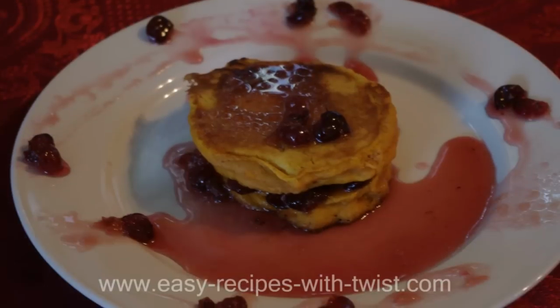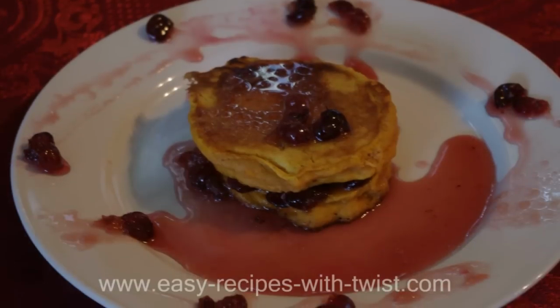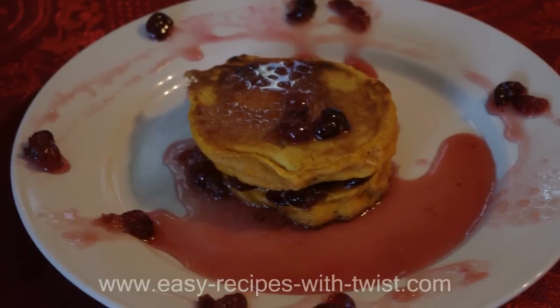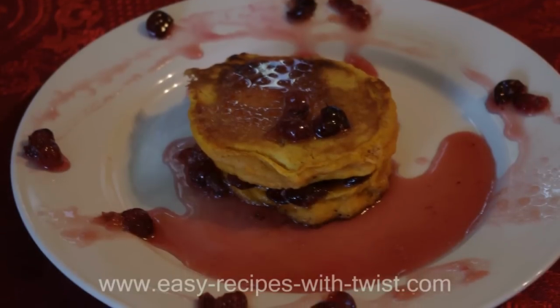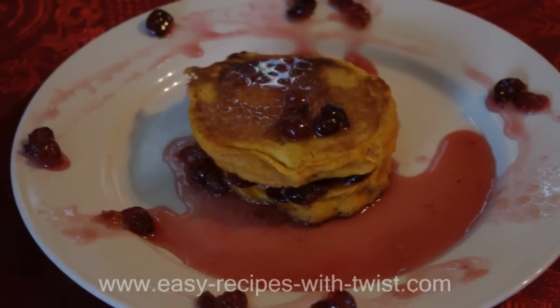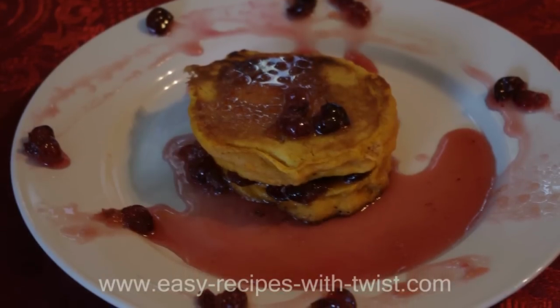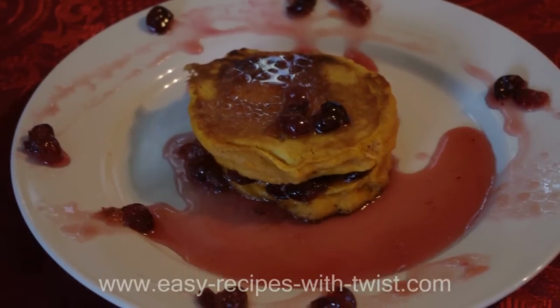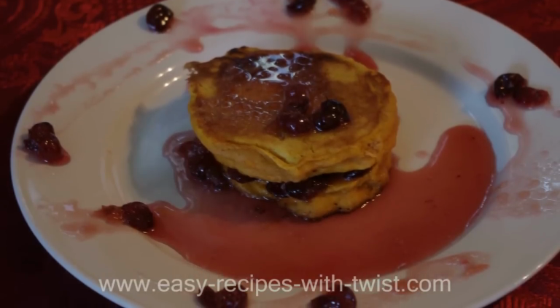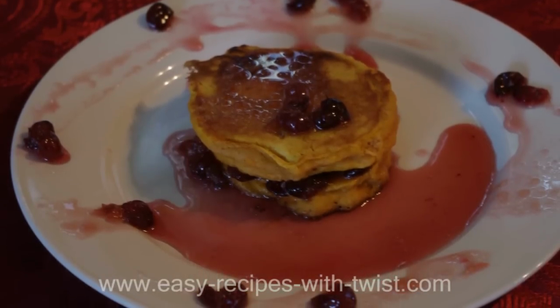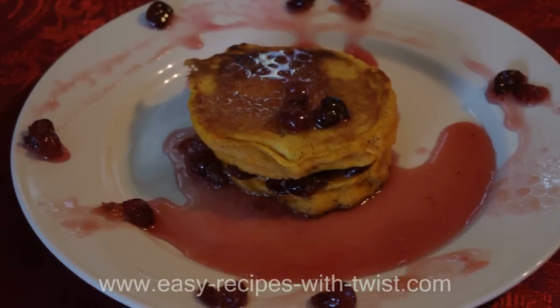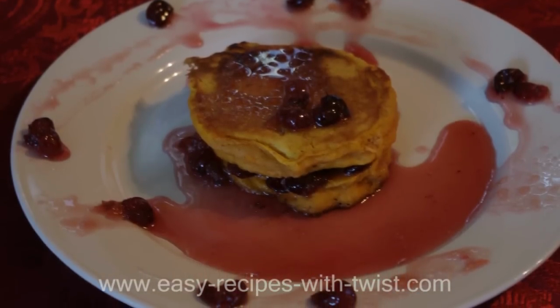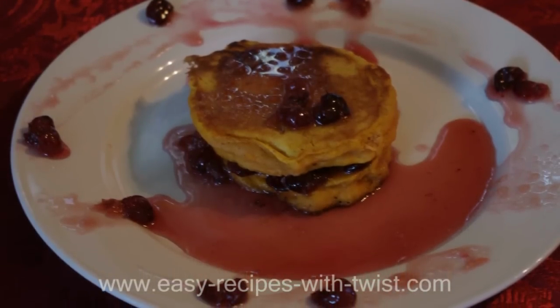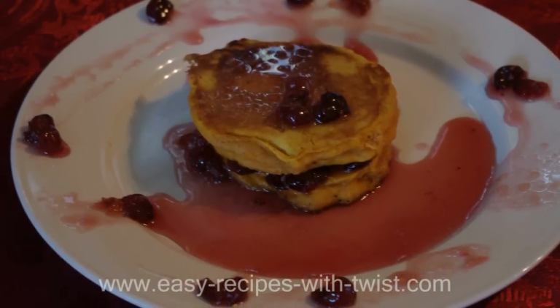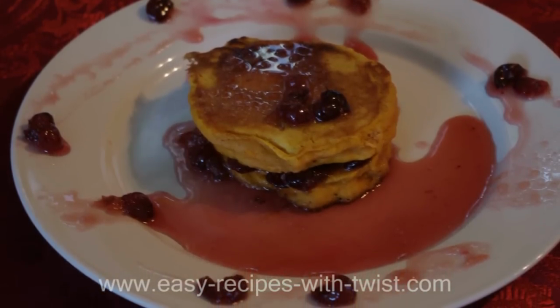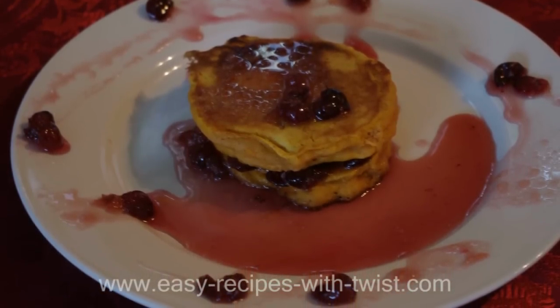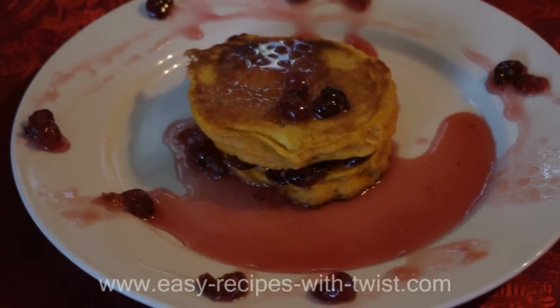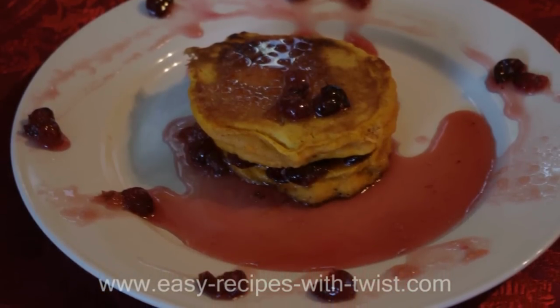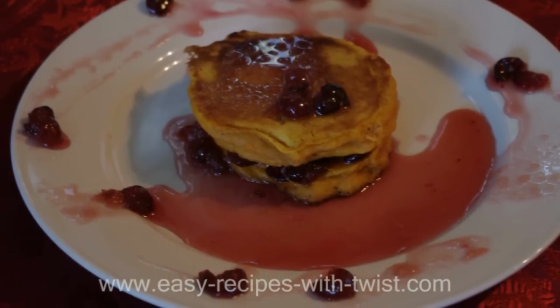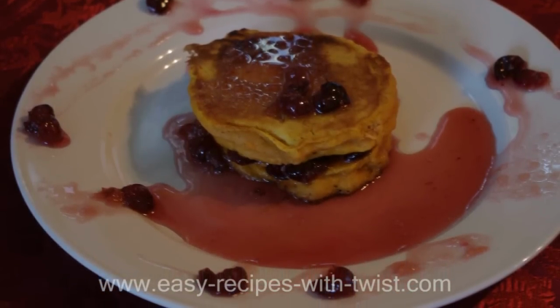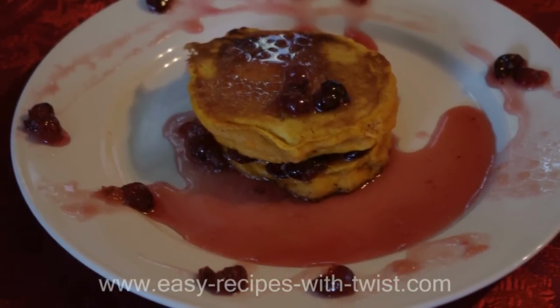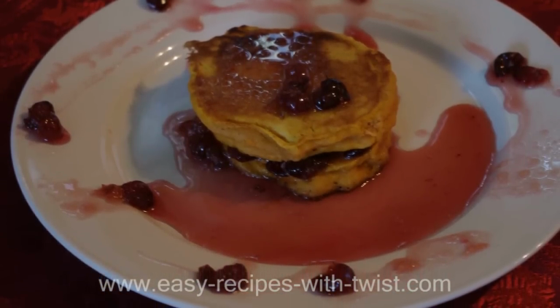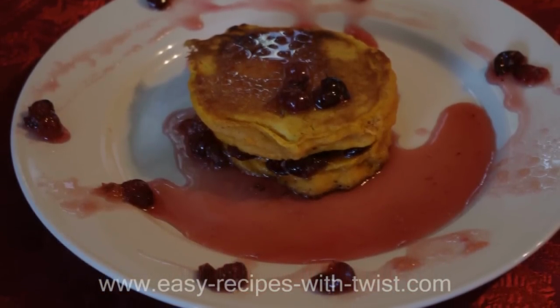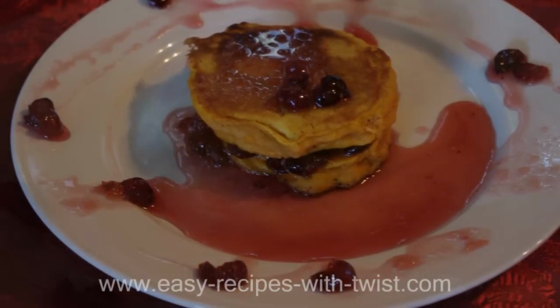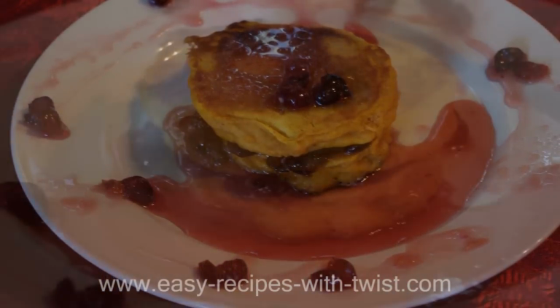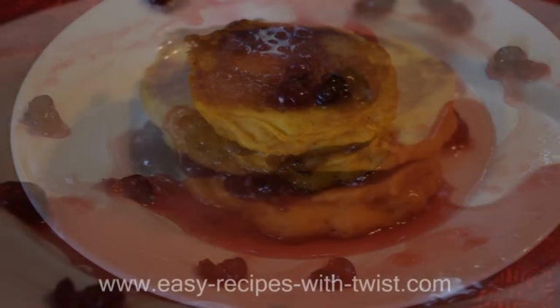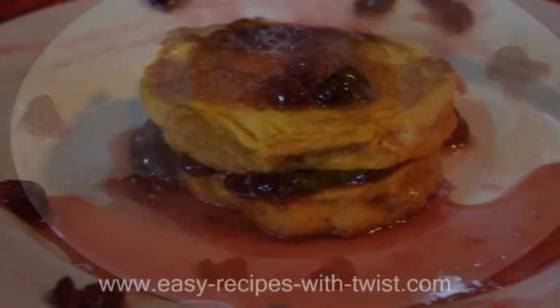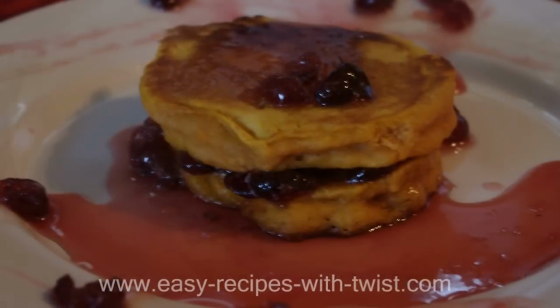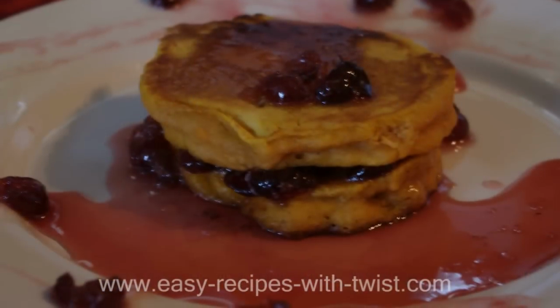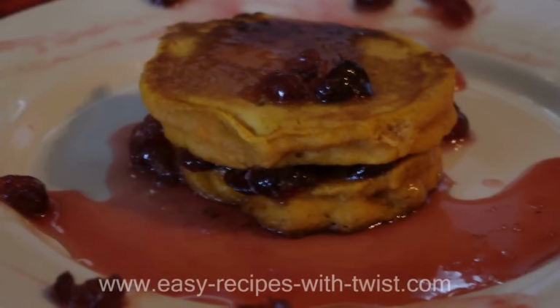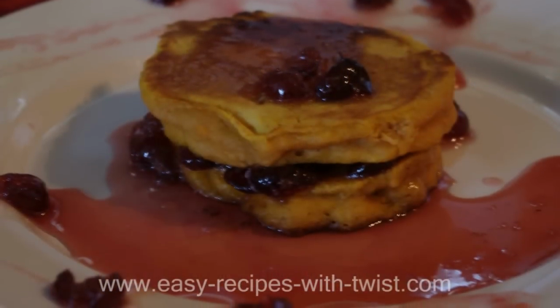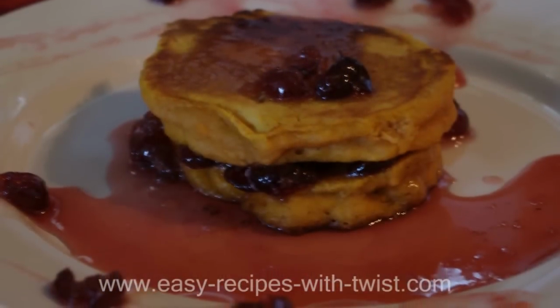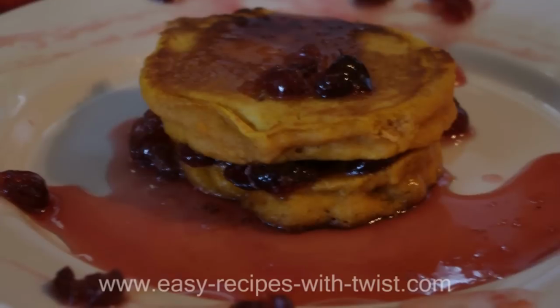These are thick, incredibly fragrant buttermilk pumpkin pancakes — the best way to eat your weekend breakfast.